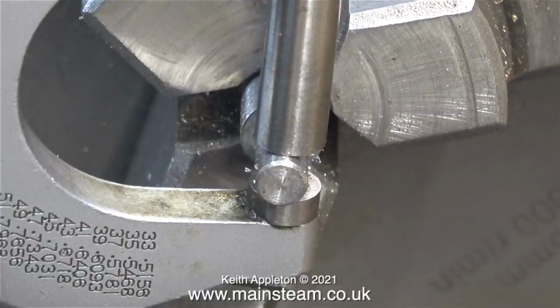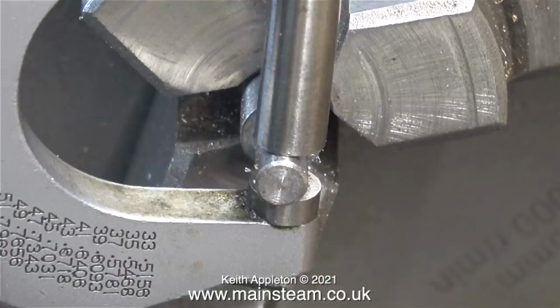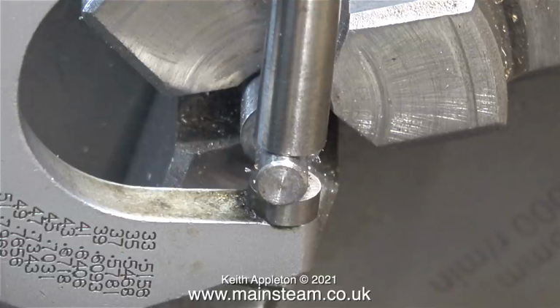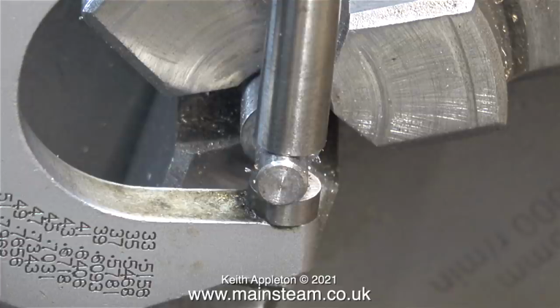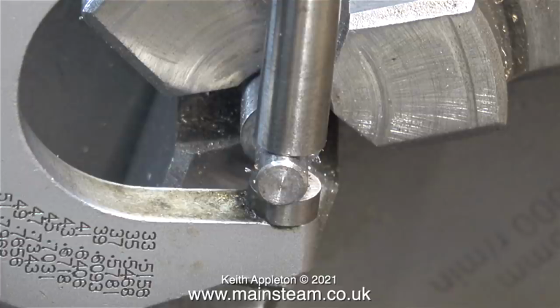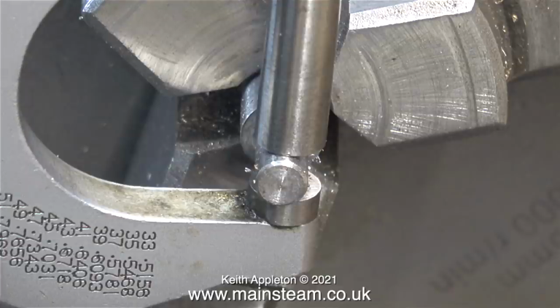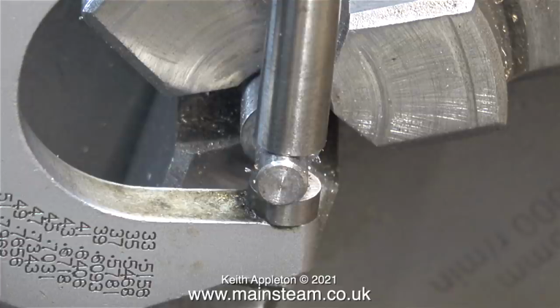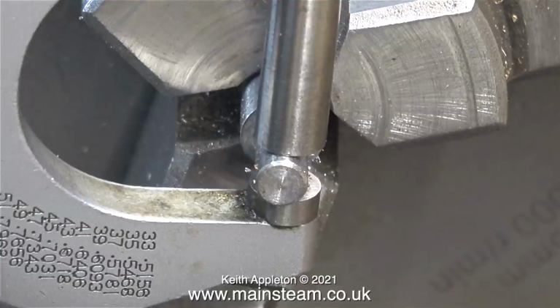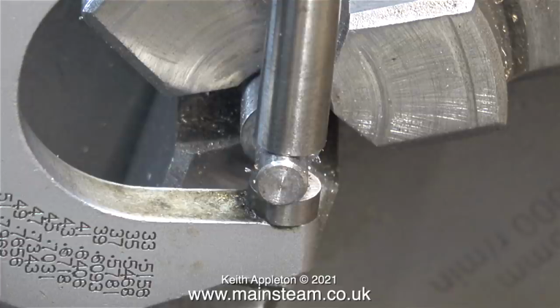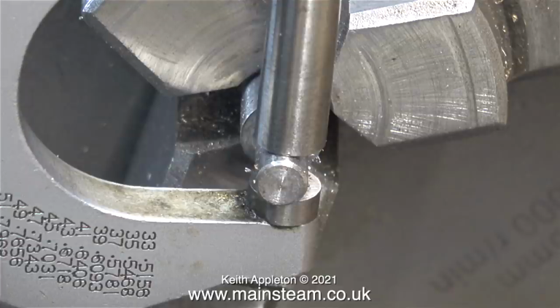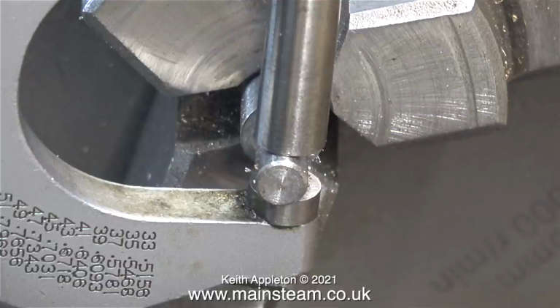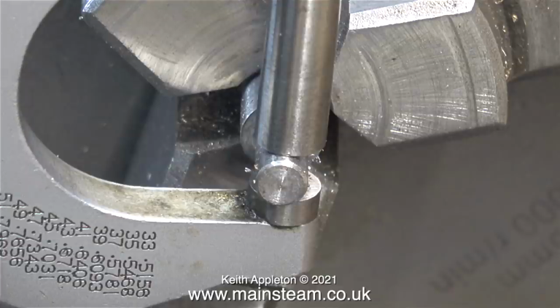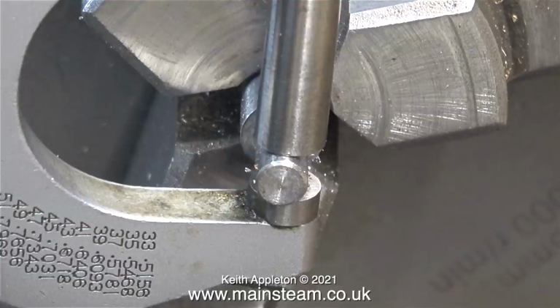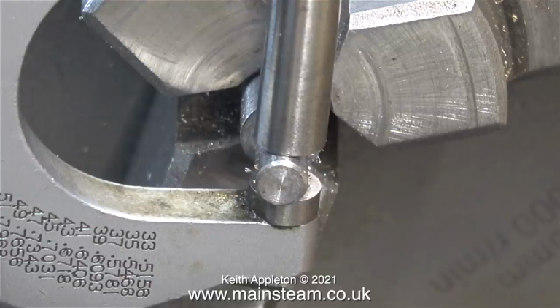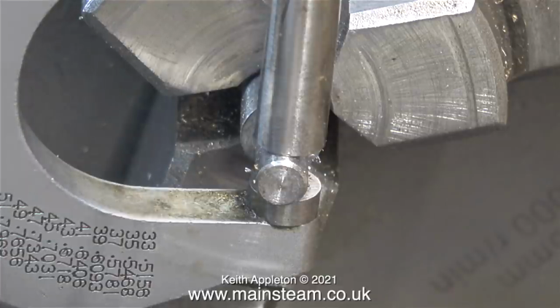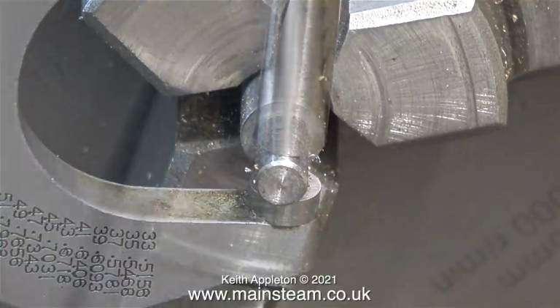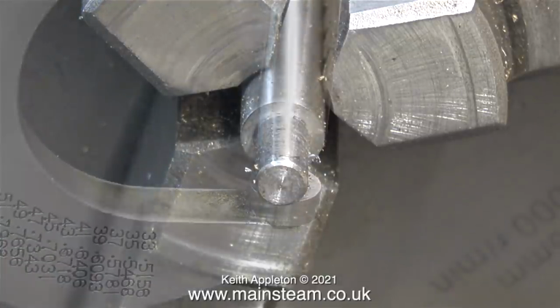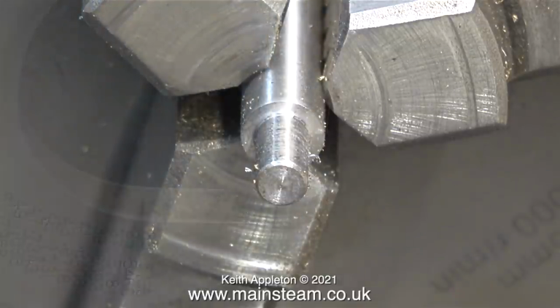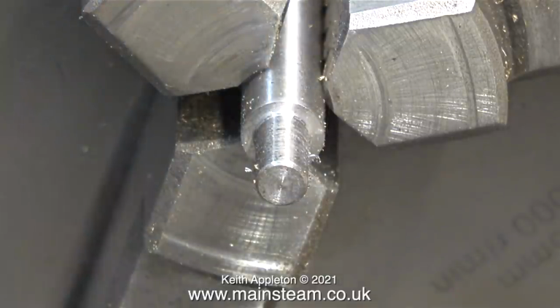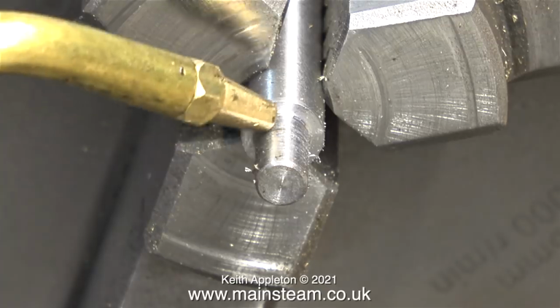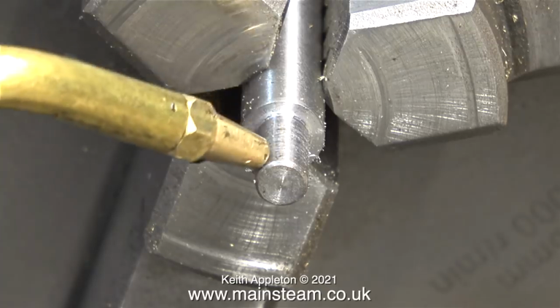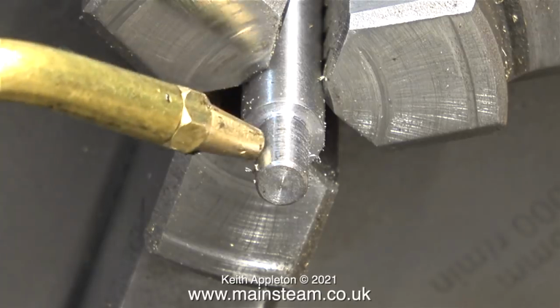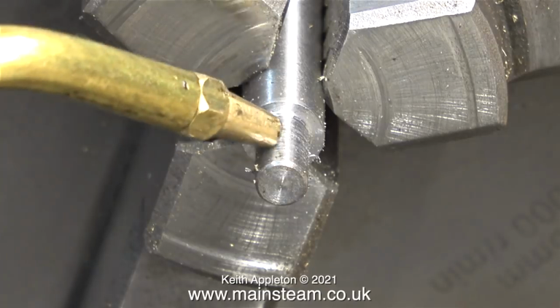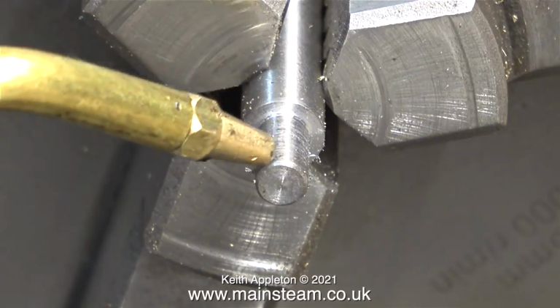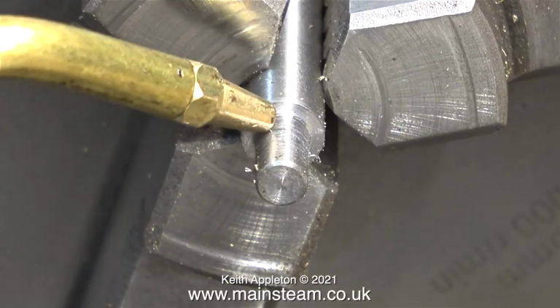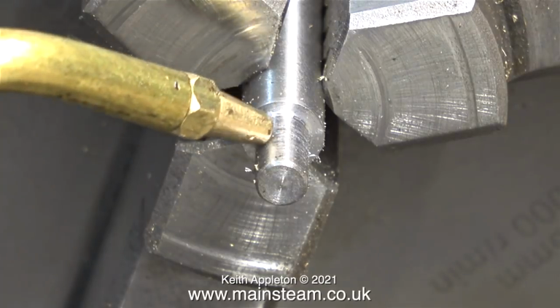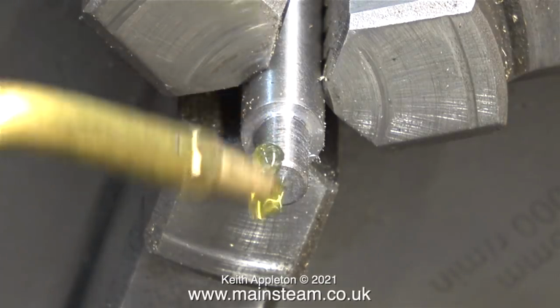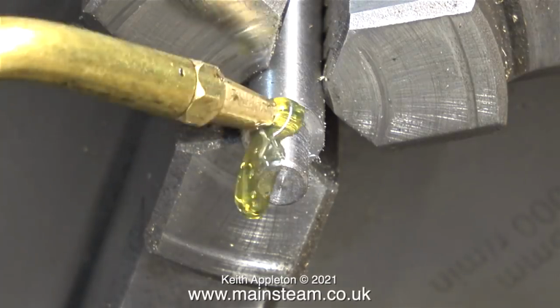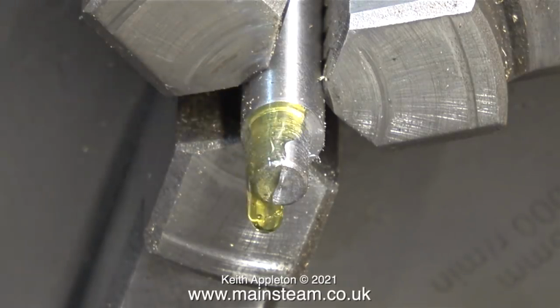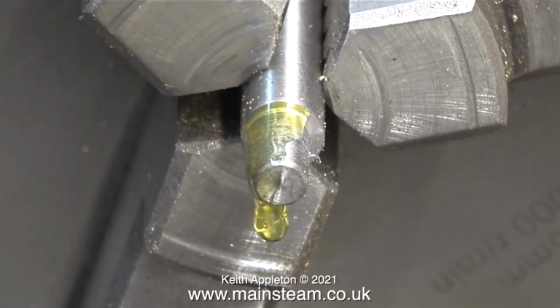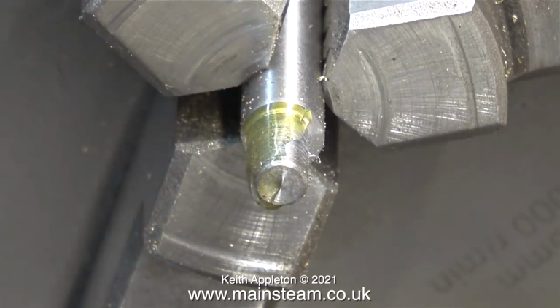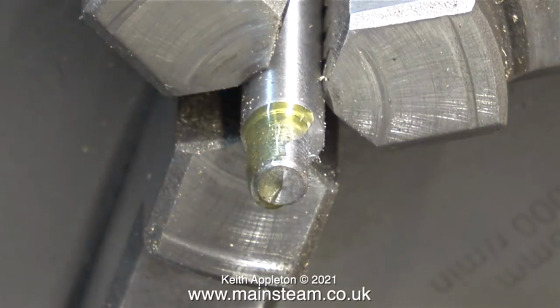This shaft is exactly the size I wanted it to be in order to let me thread it, which I'm just about to do.